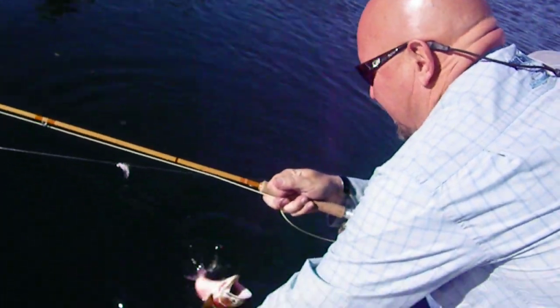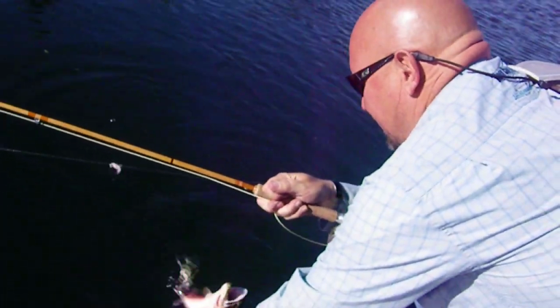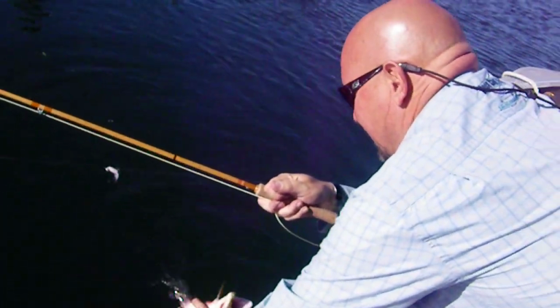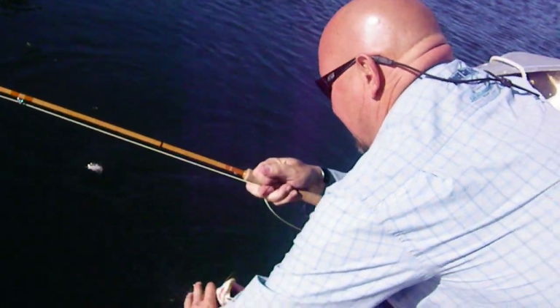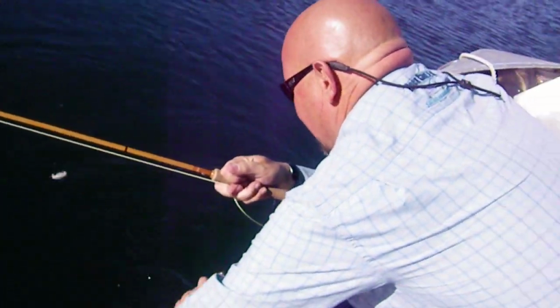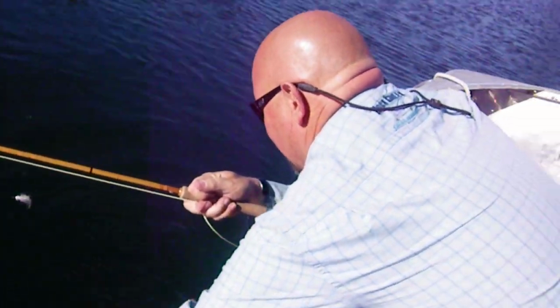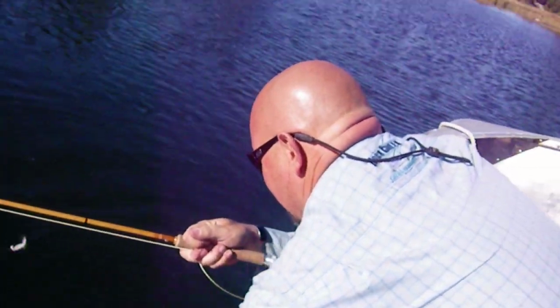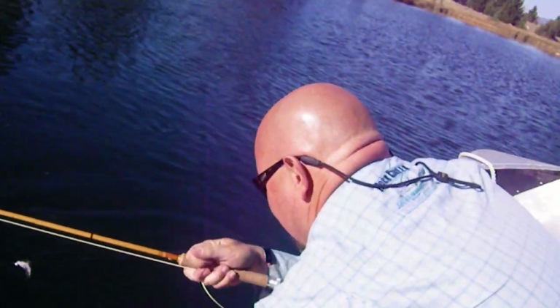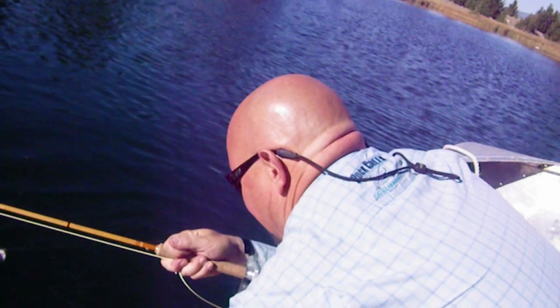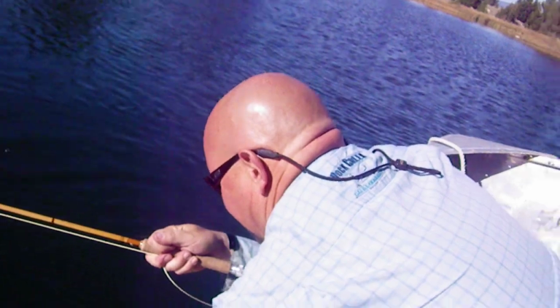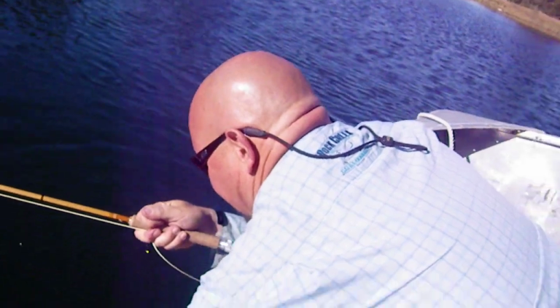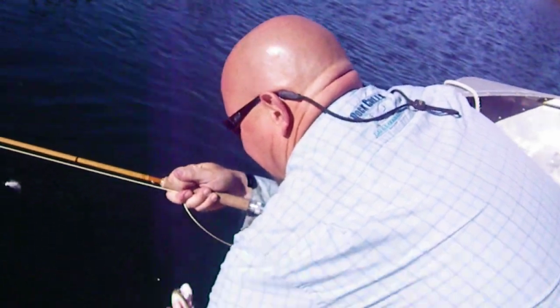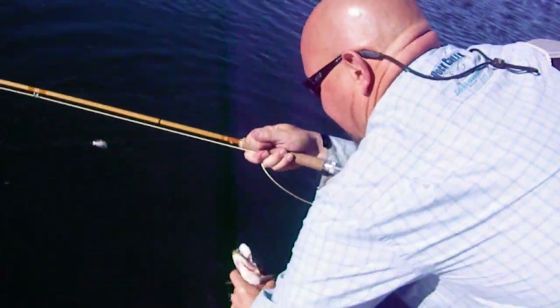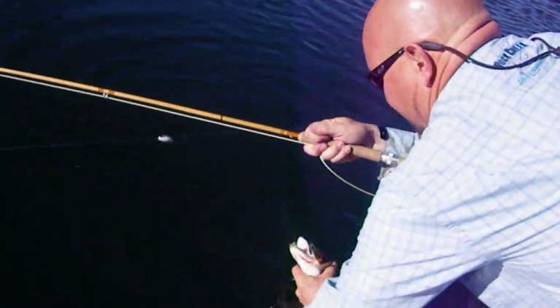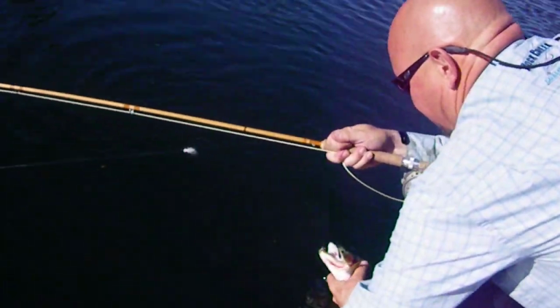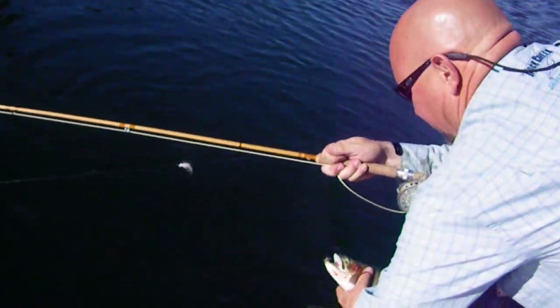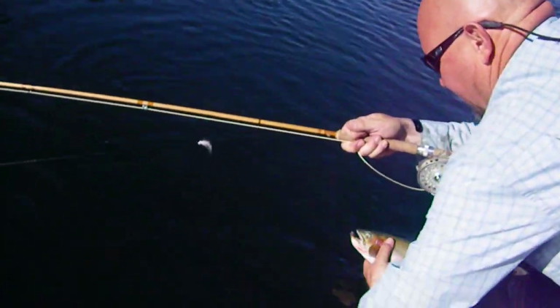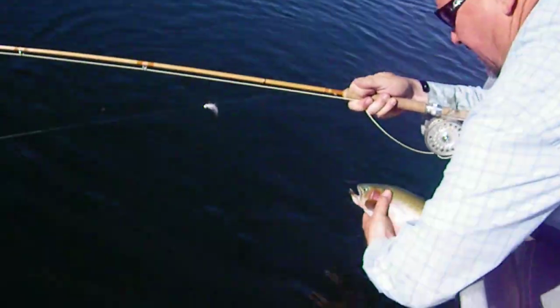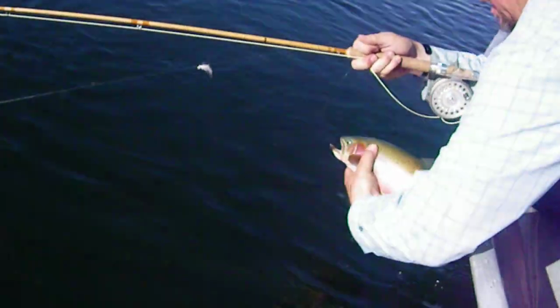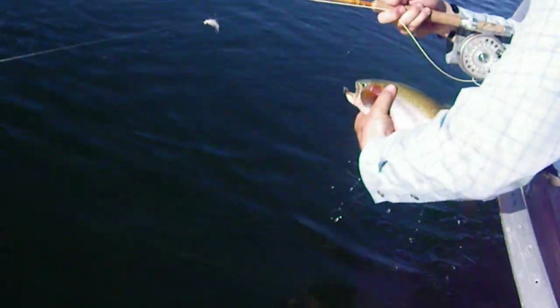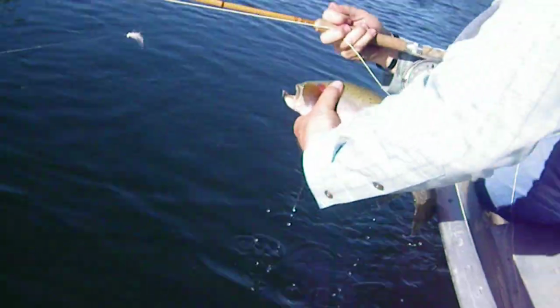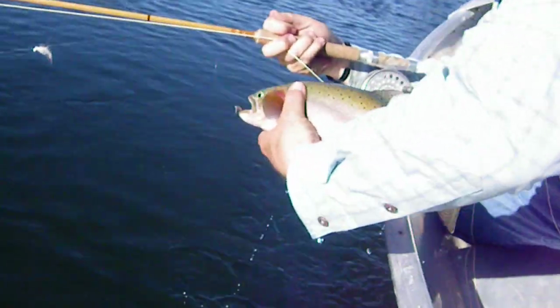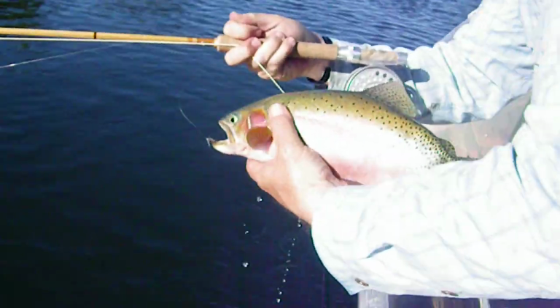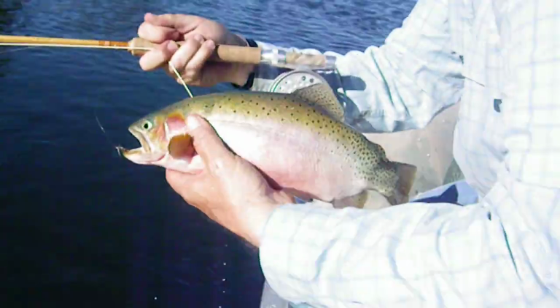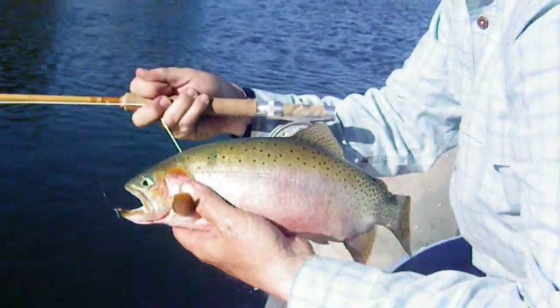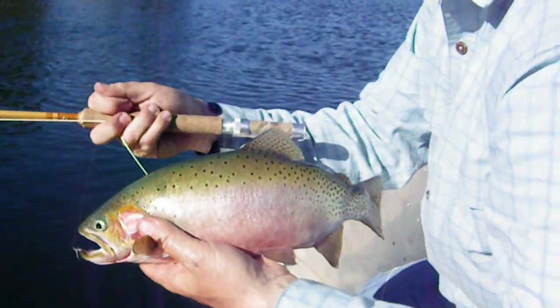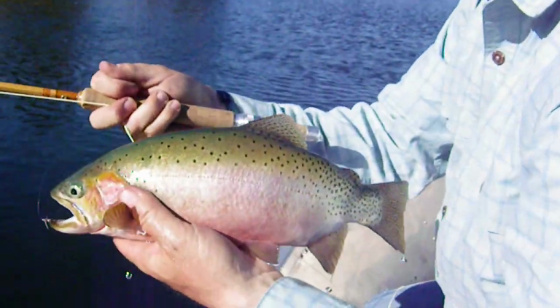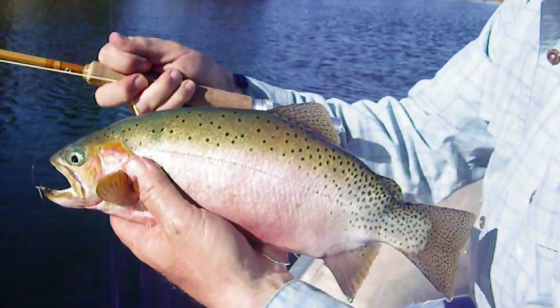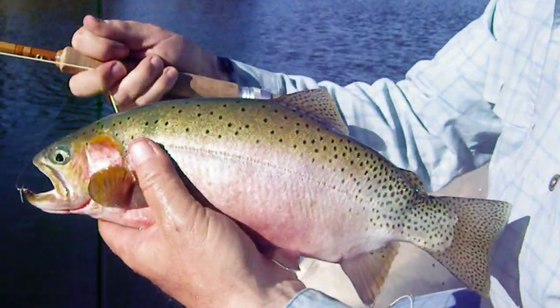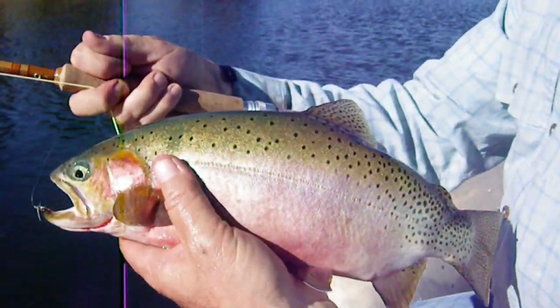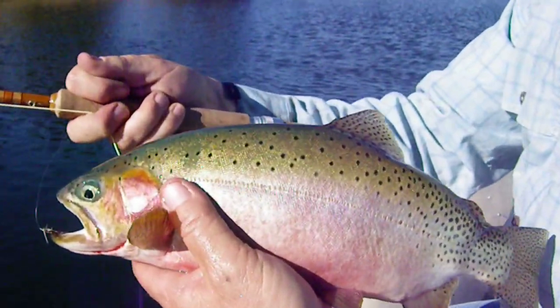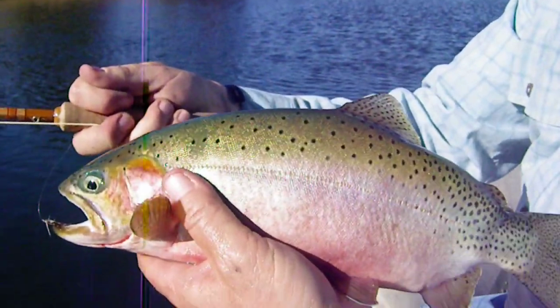Beautiful fish, Ronnie. Is that pretty or what?